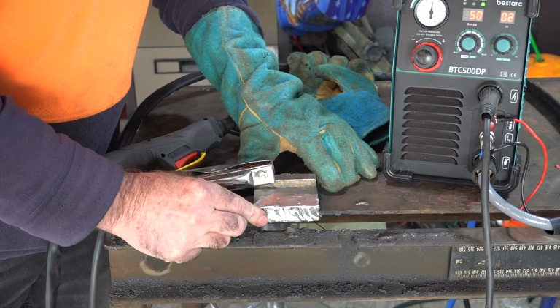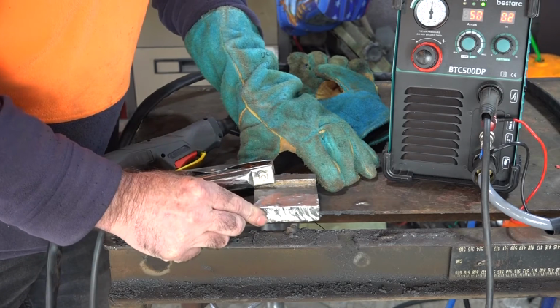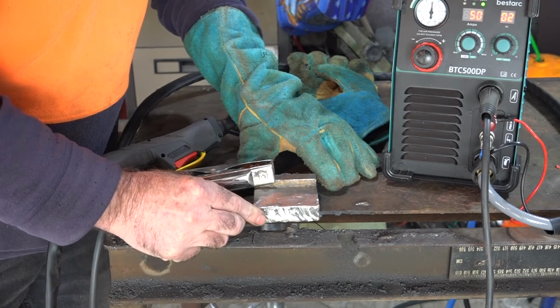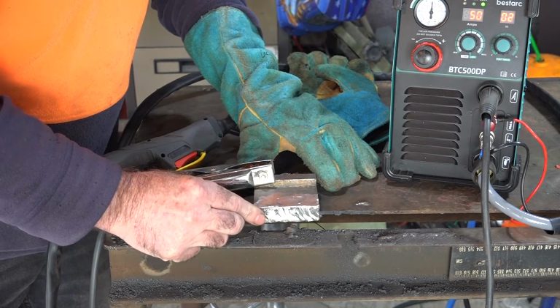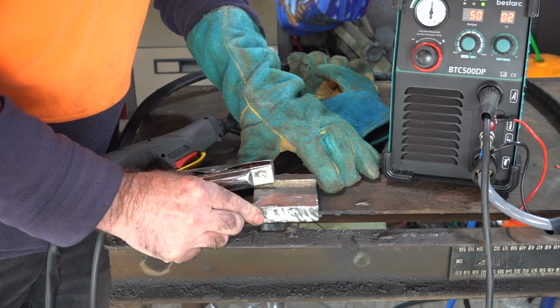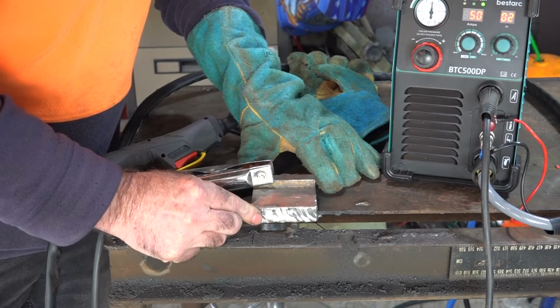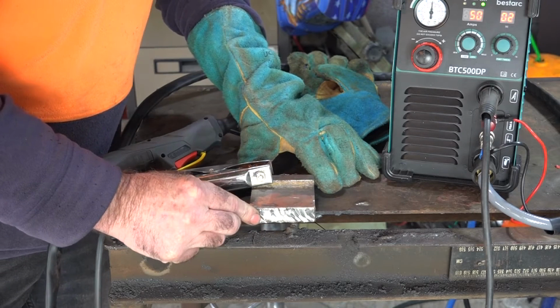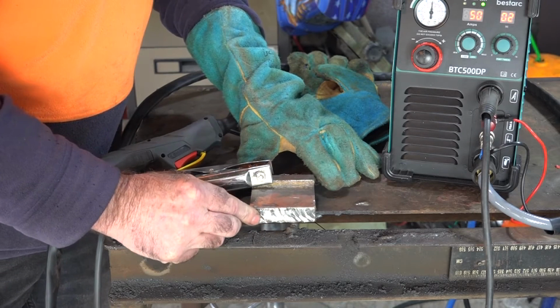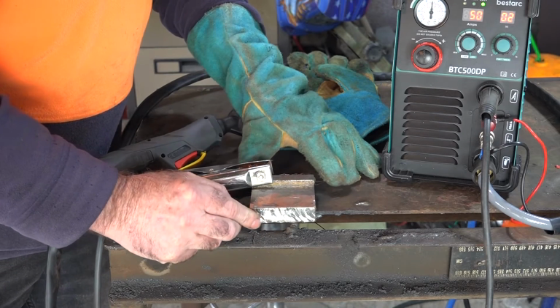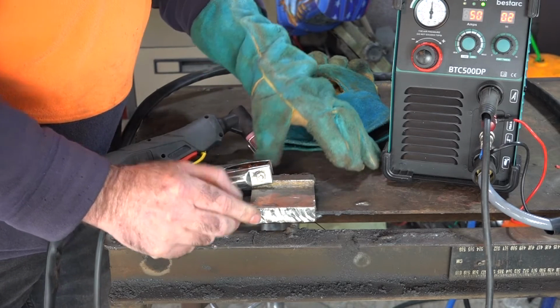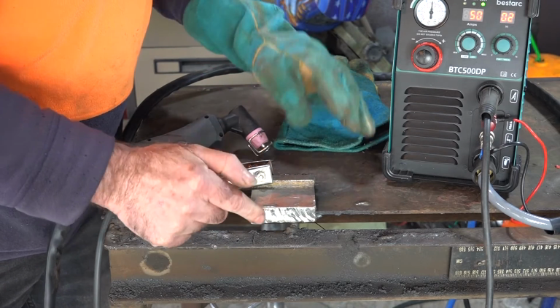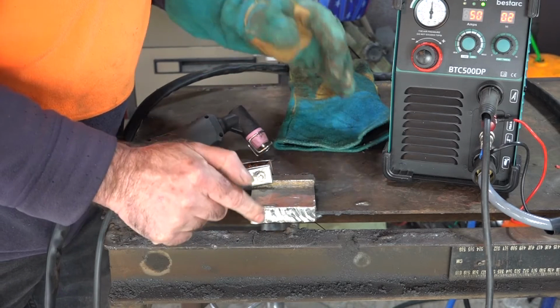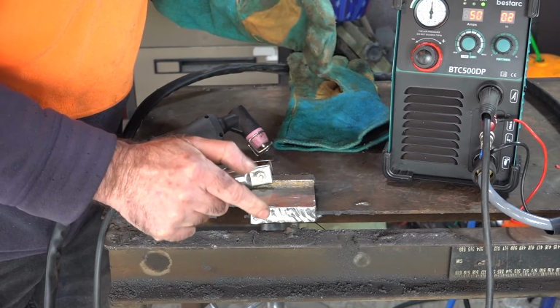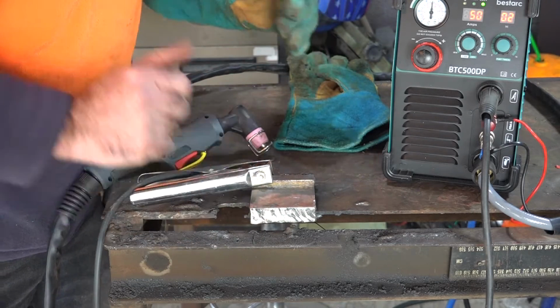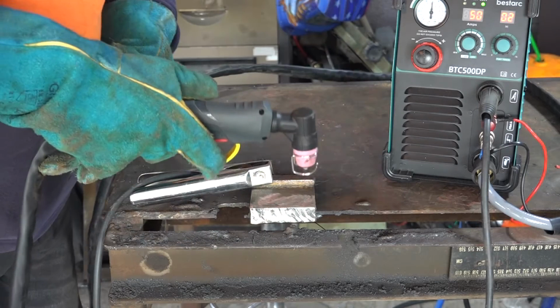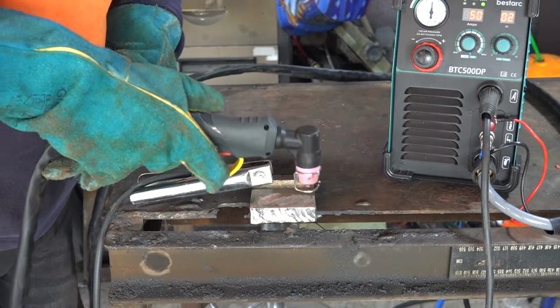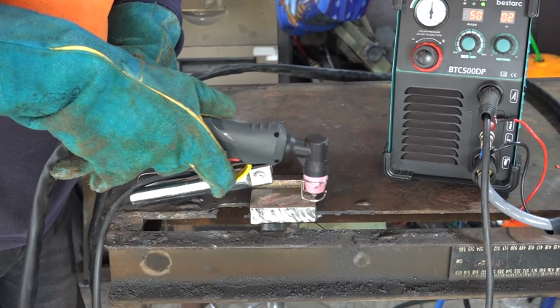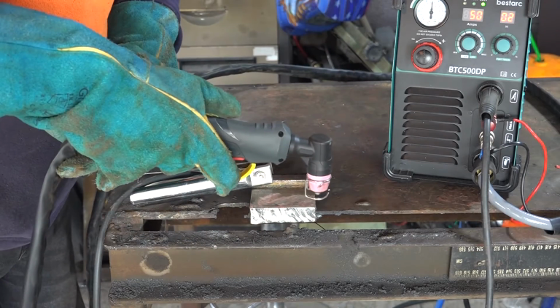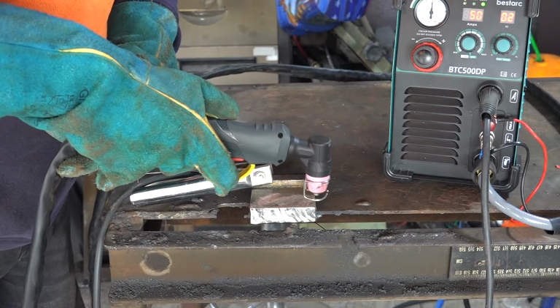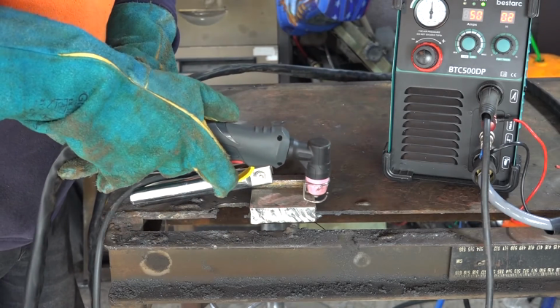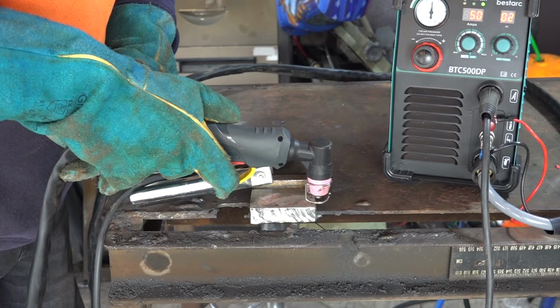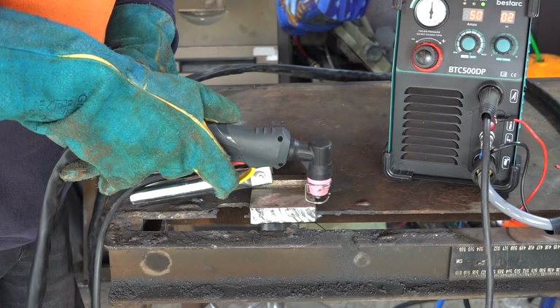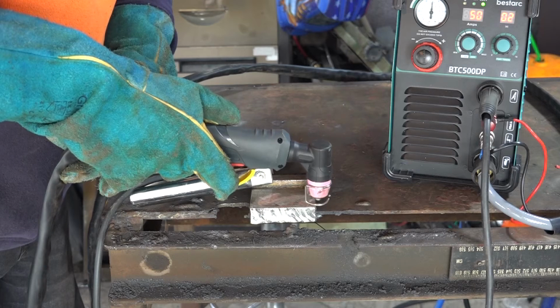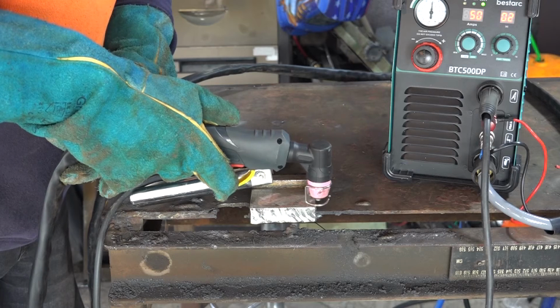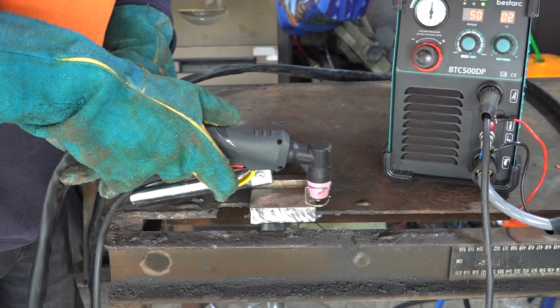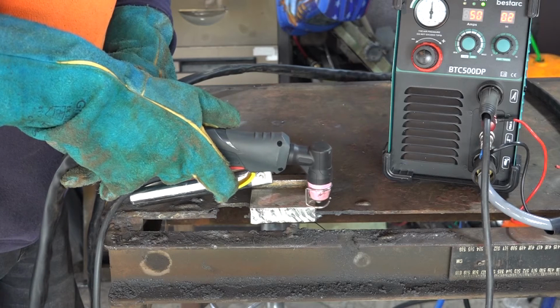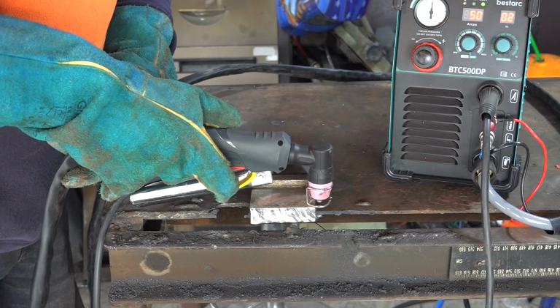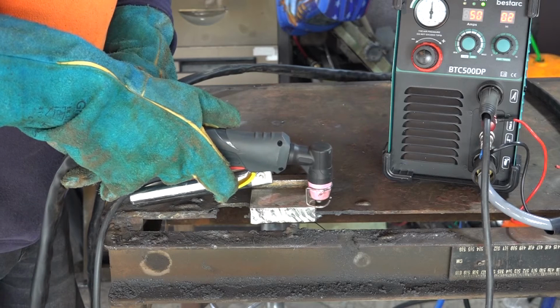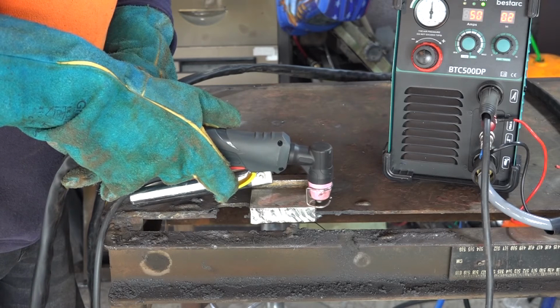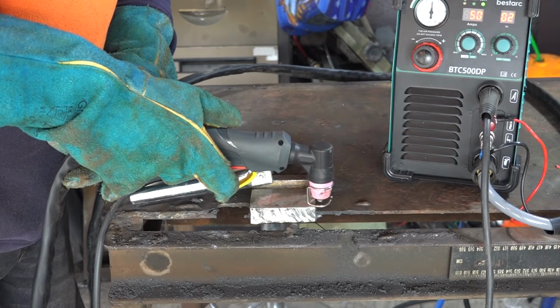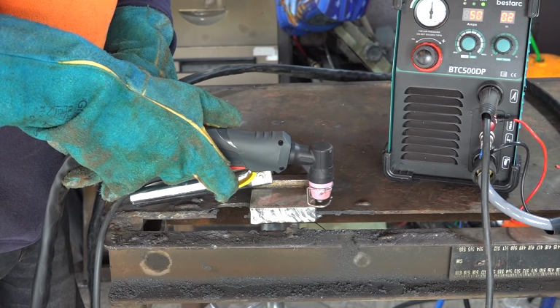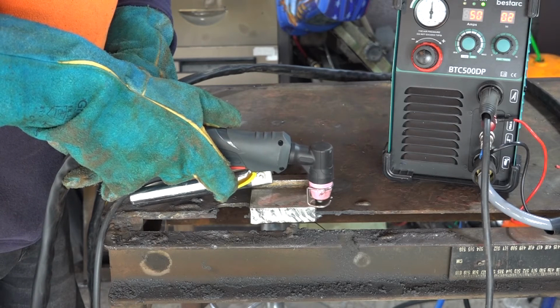Every little bit's going to help when we're dealing with stuff this thick. Alright, let's see if it'll actually cut through it. I doubt it. Let's have a go.